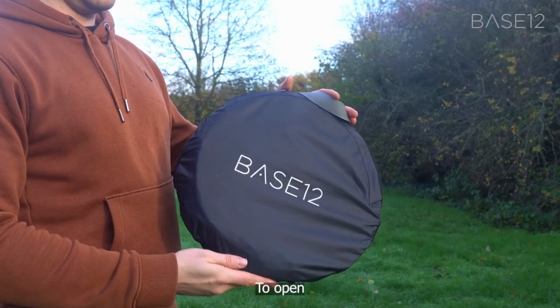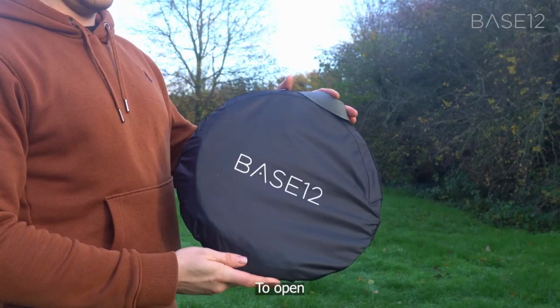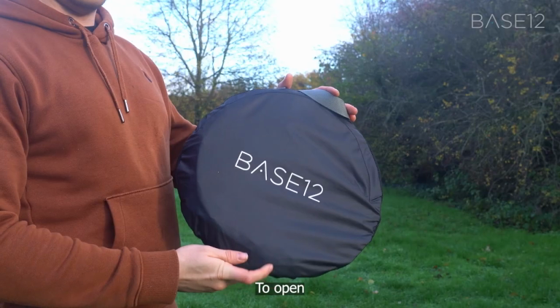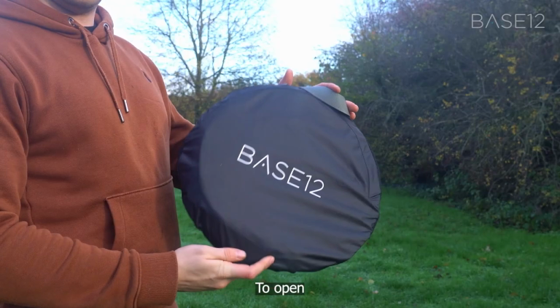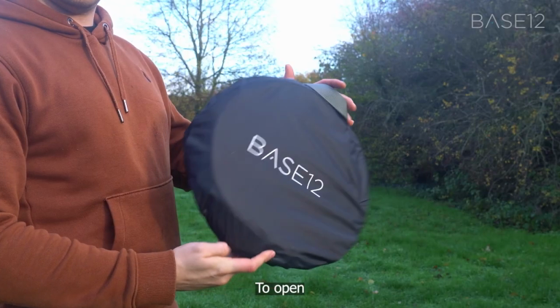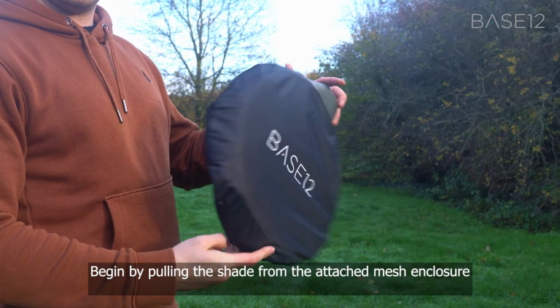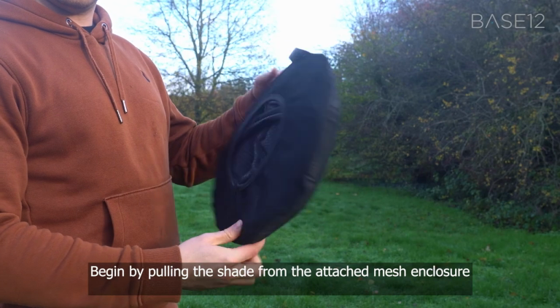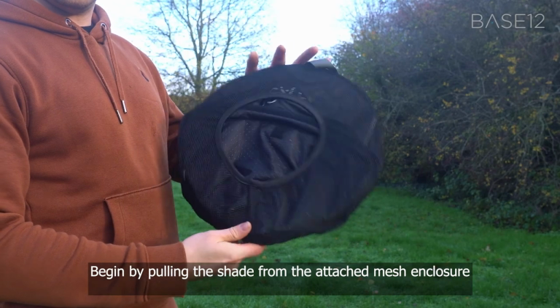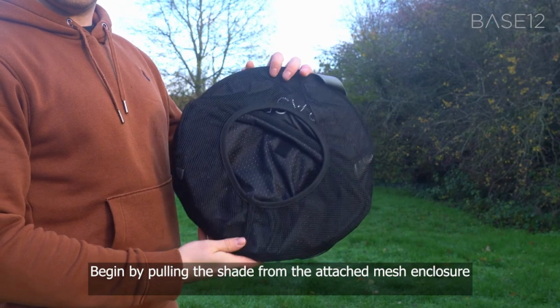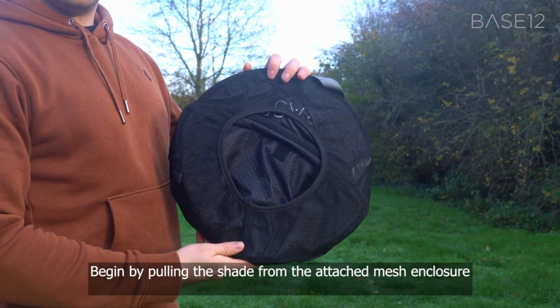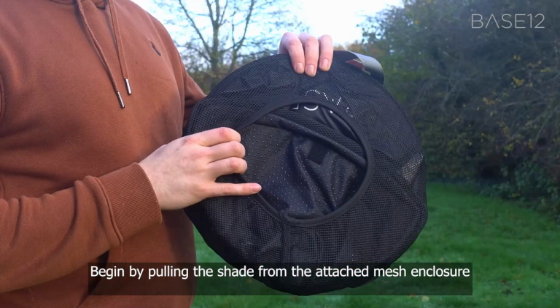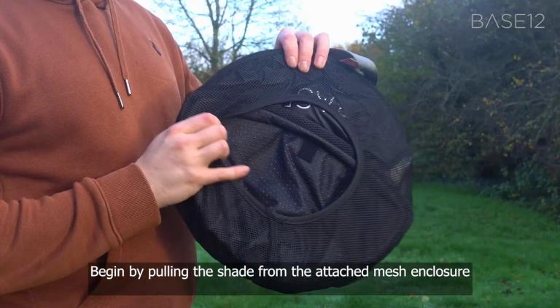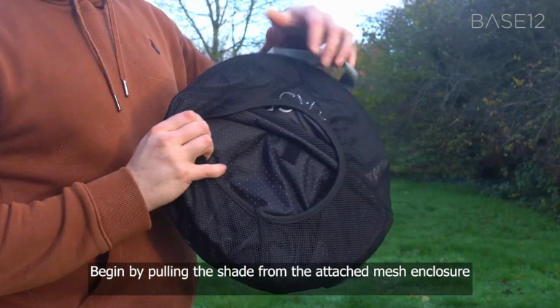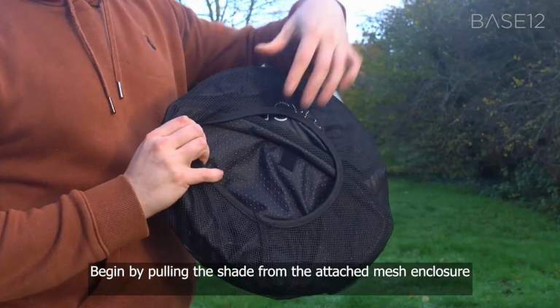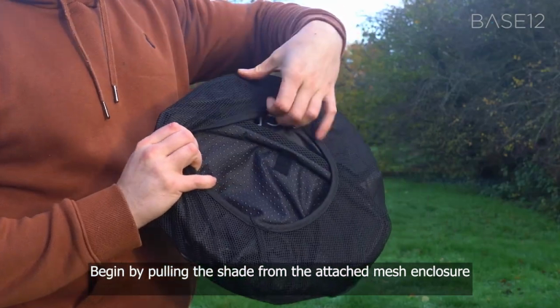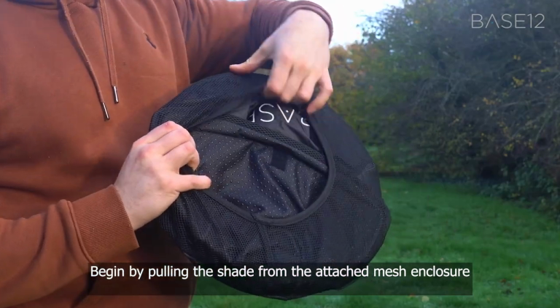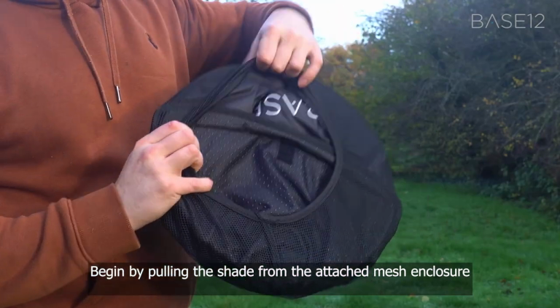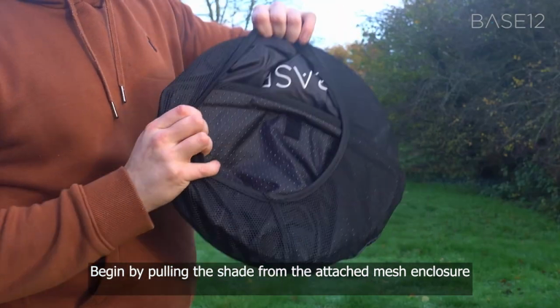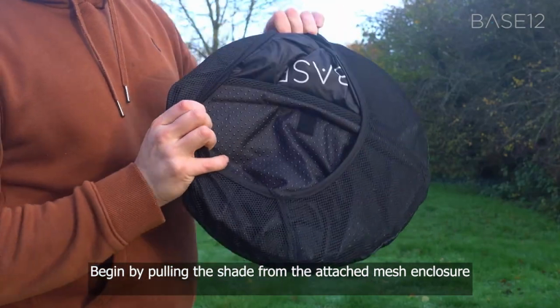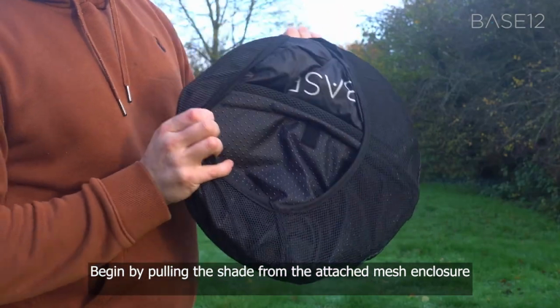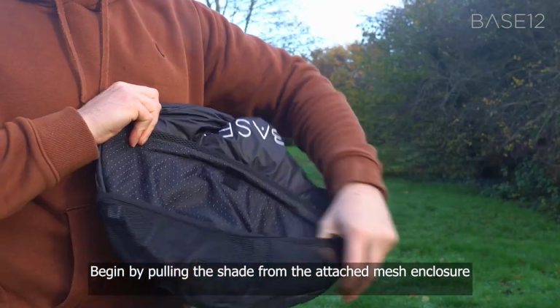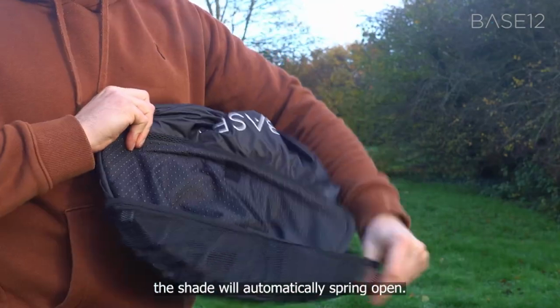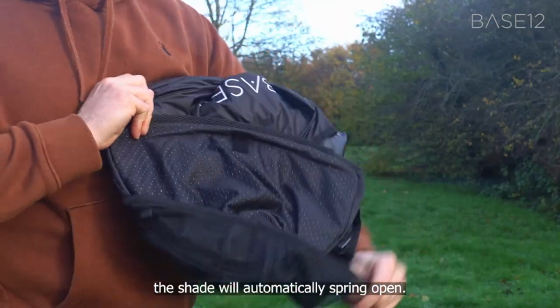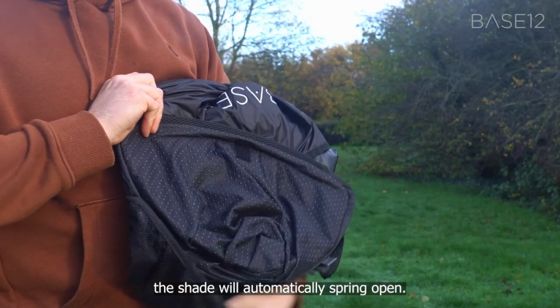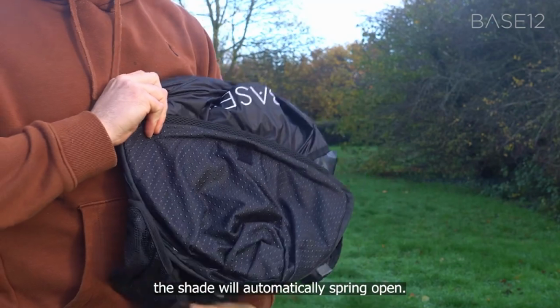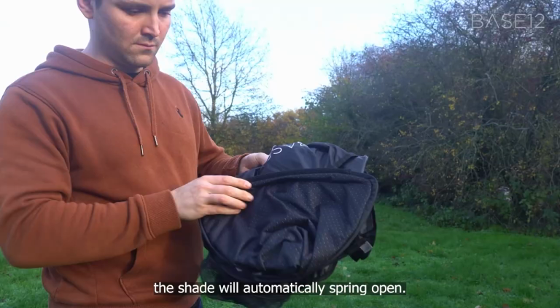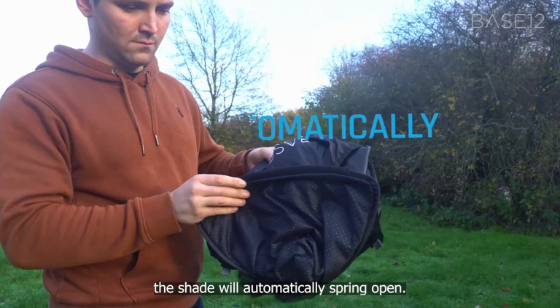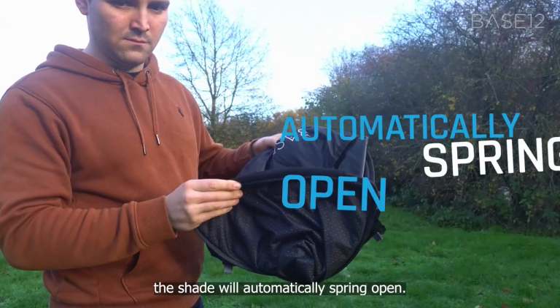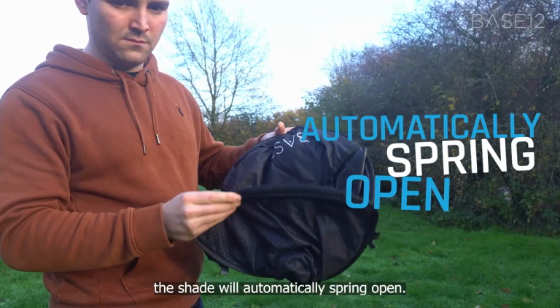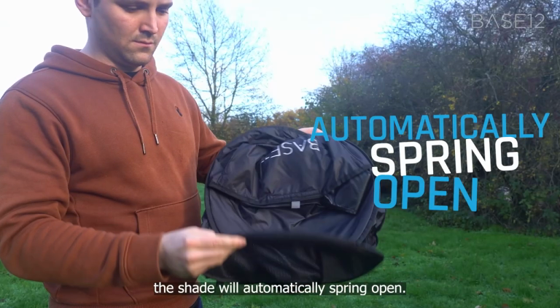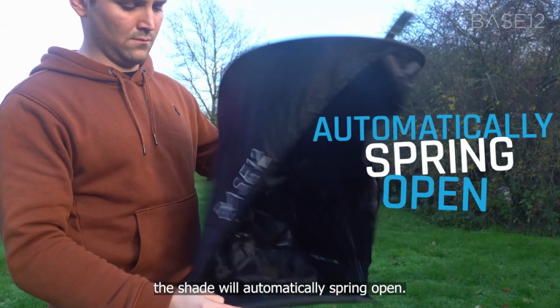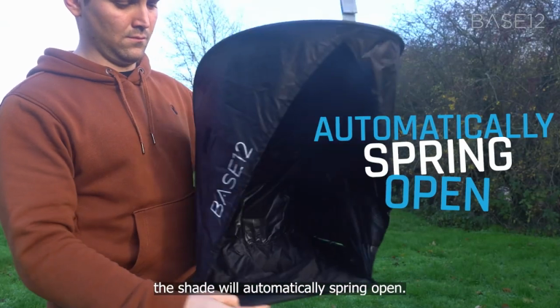To open, begin by pulling the shade from the attached mesh enclosure. The shade will automatically spring open.